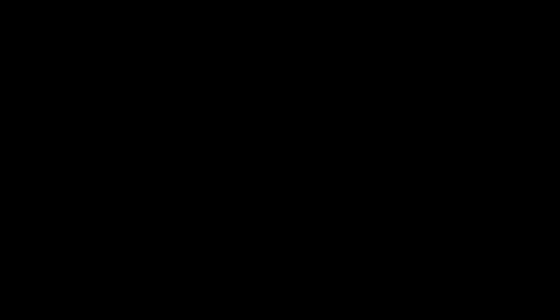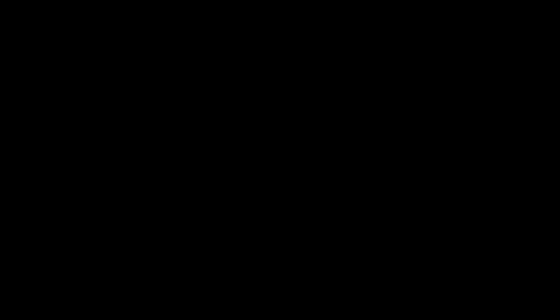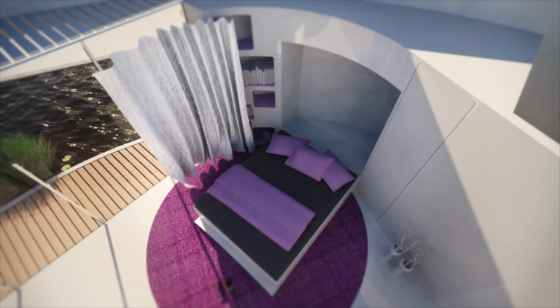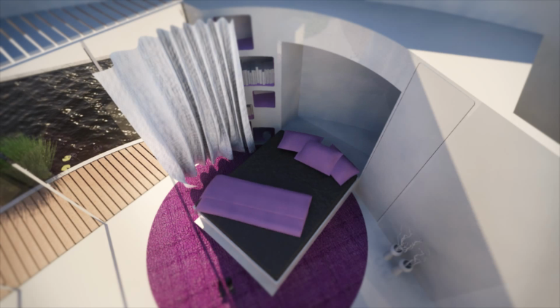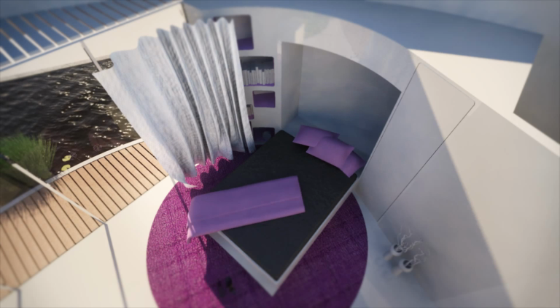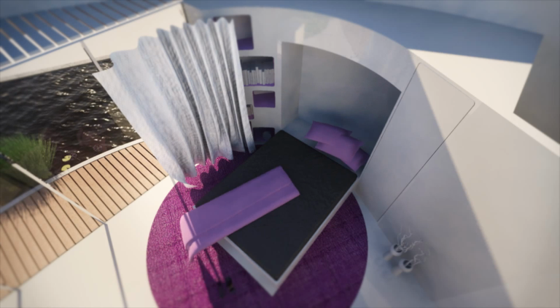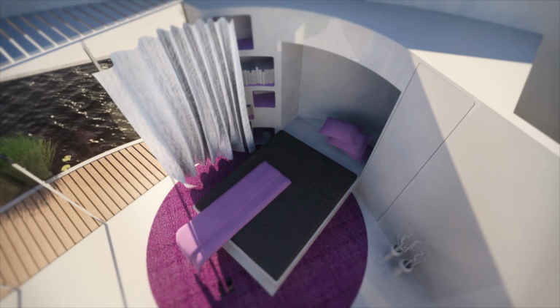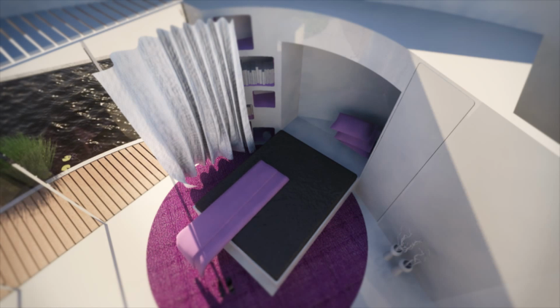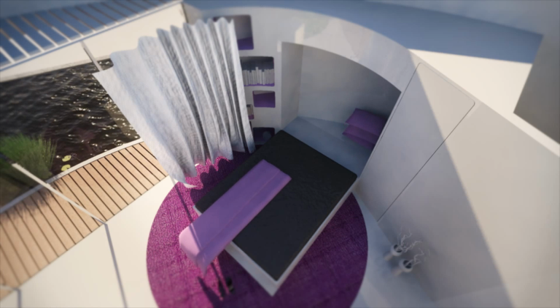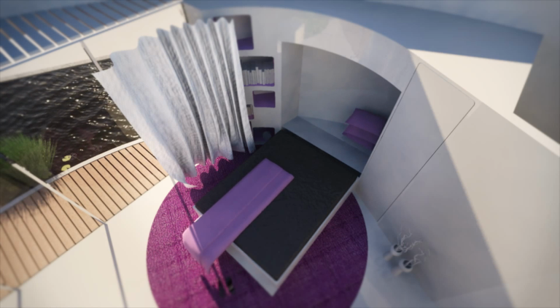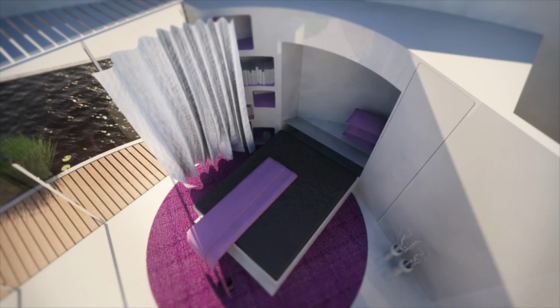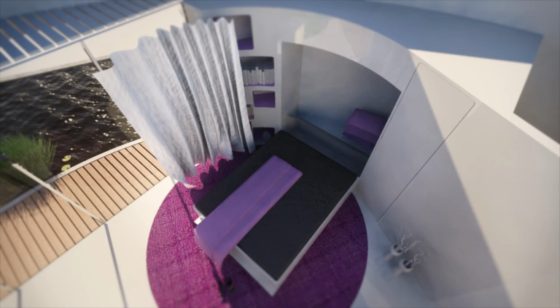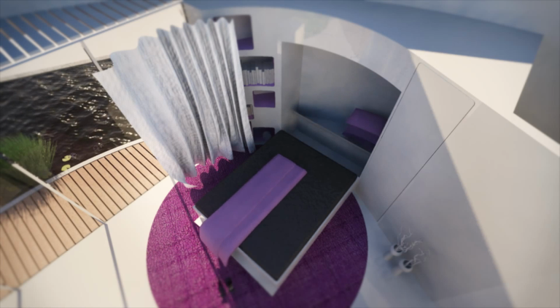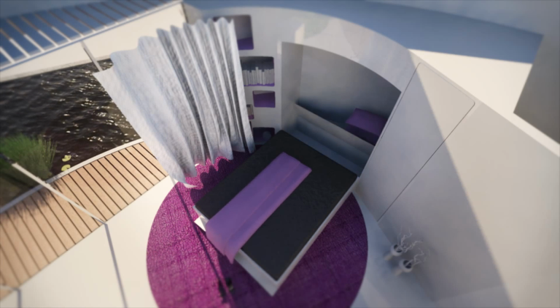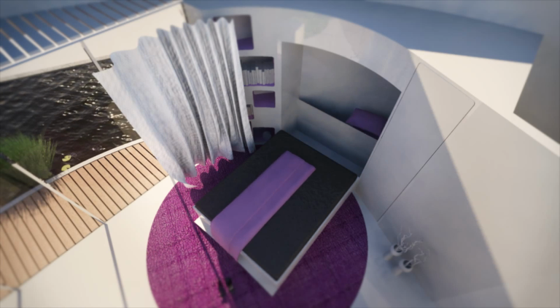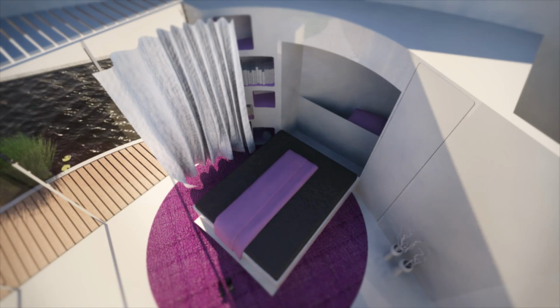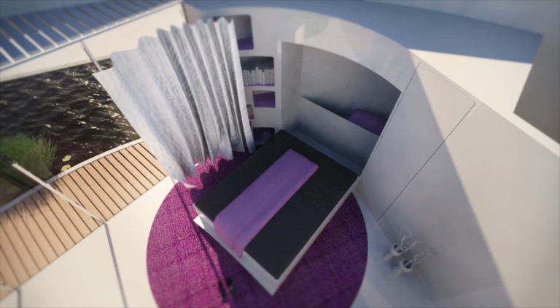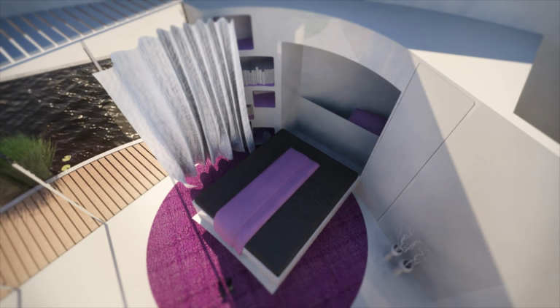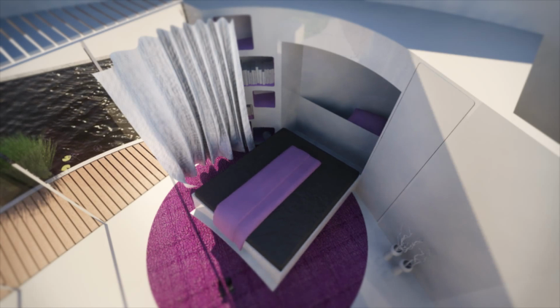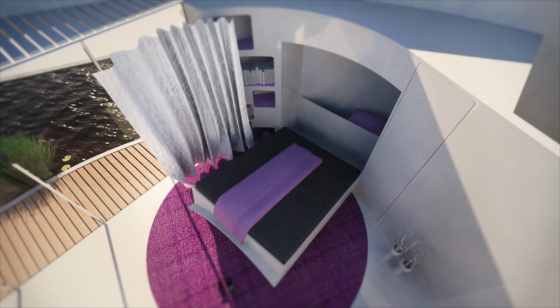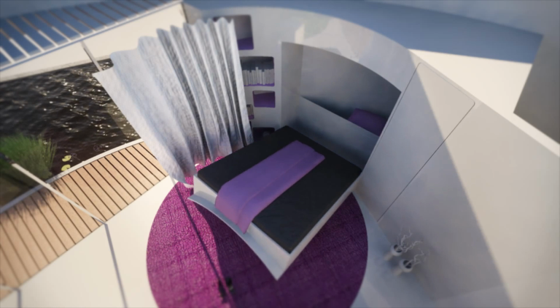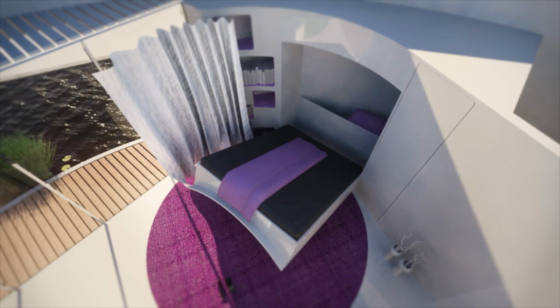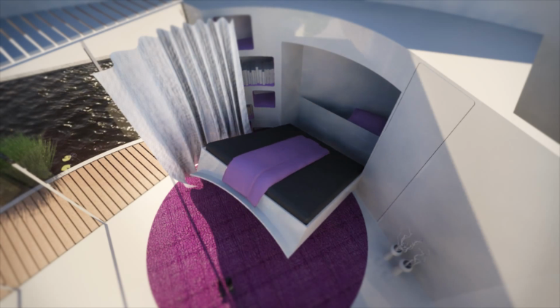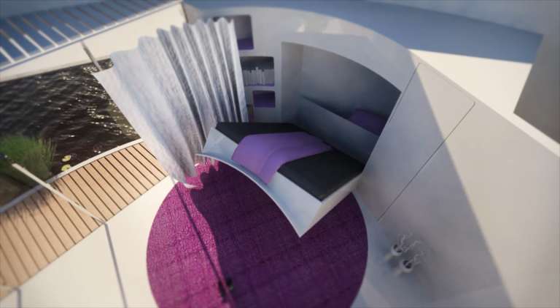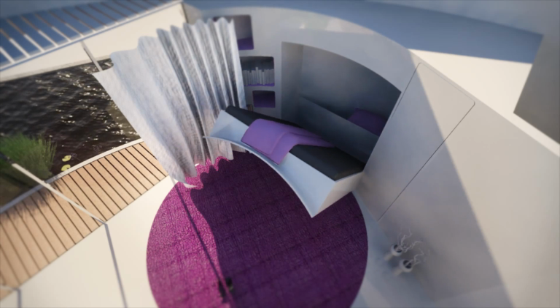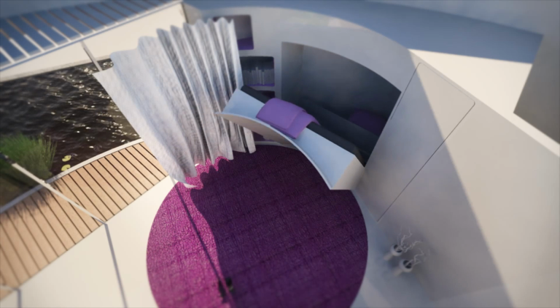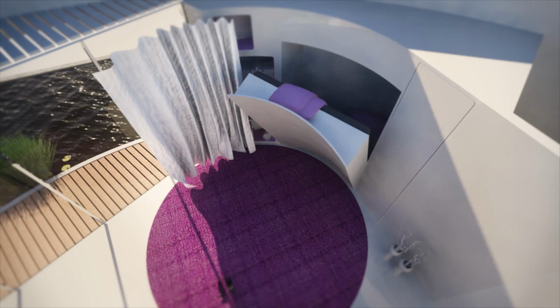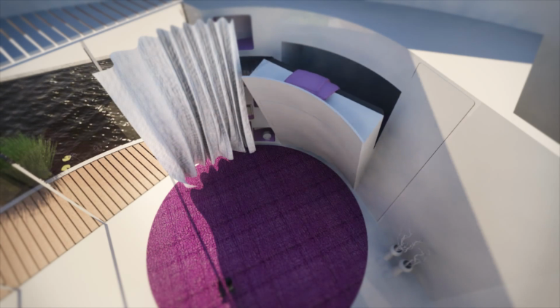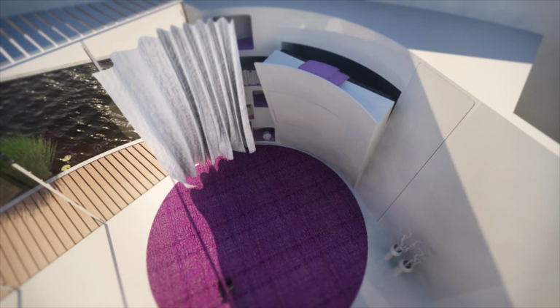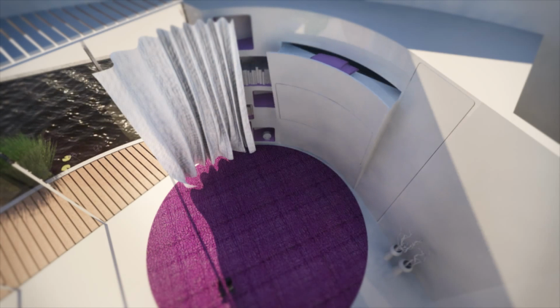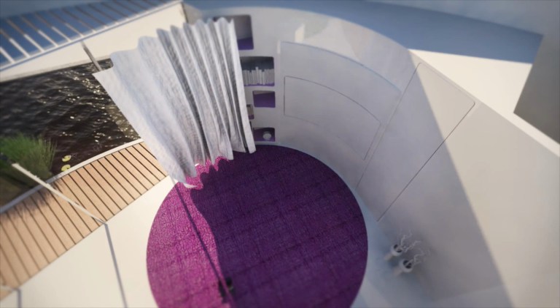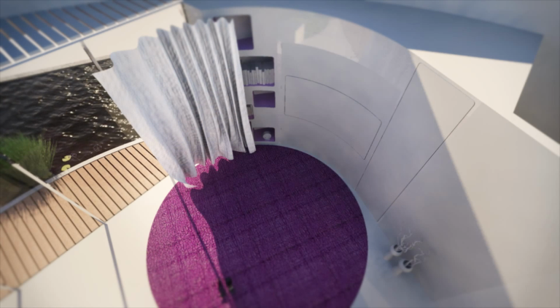The sleeping area is designed to be flexible. It can be adapted to accommodate different events.